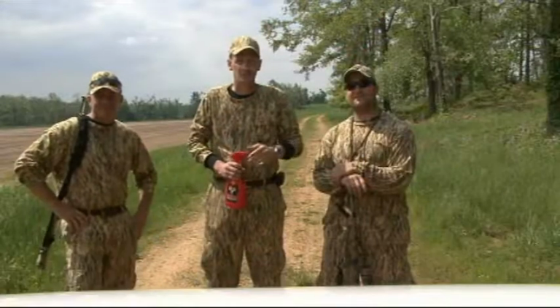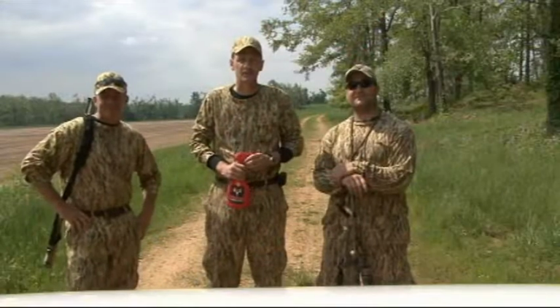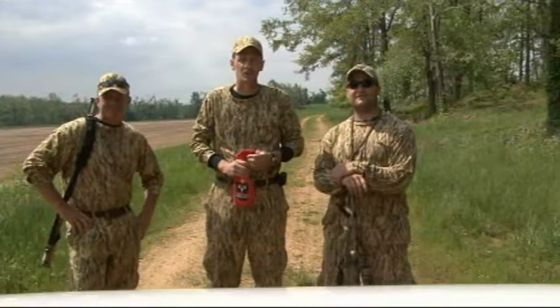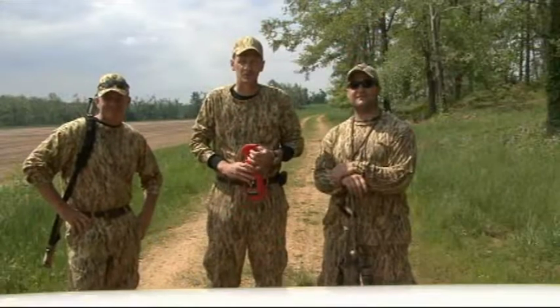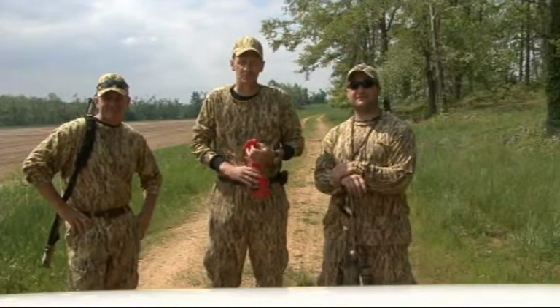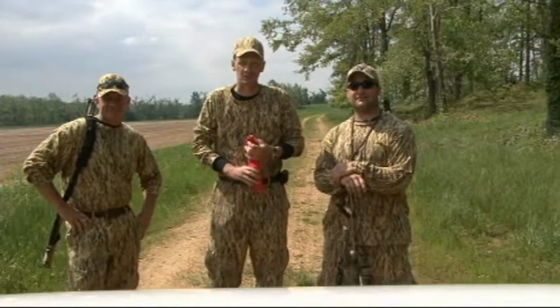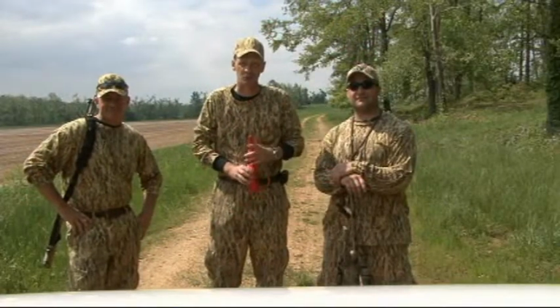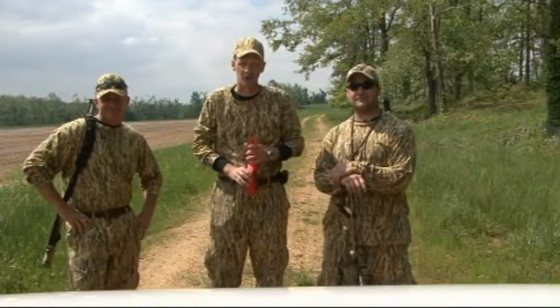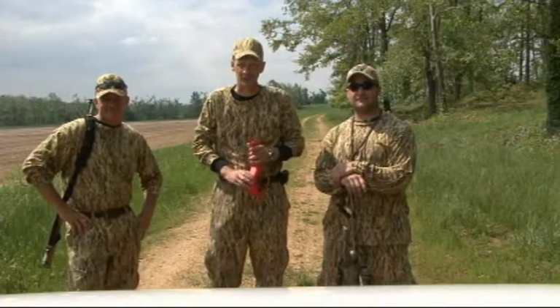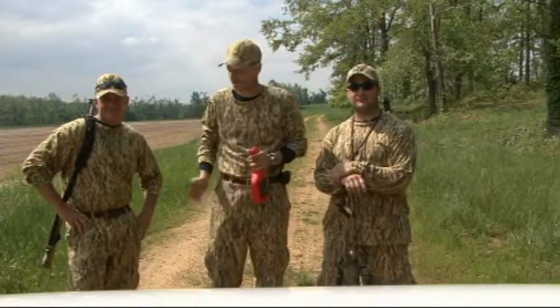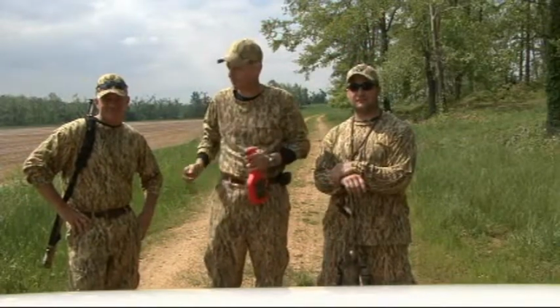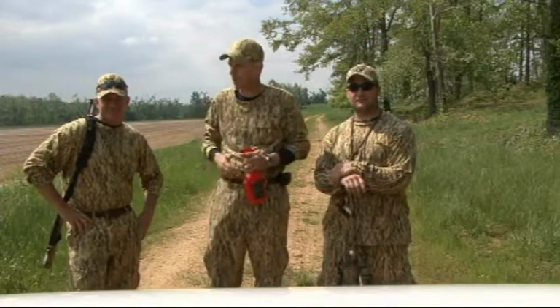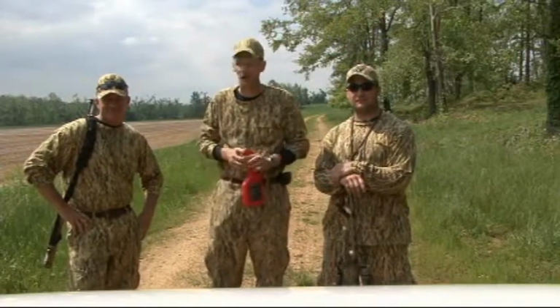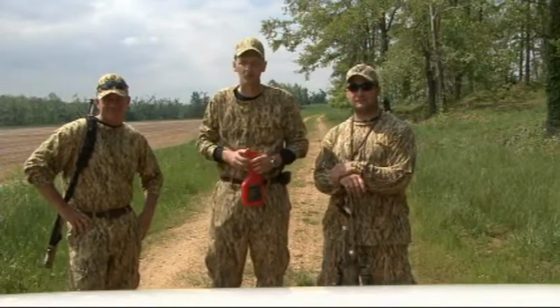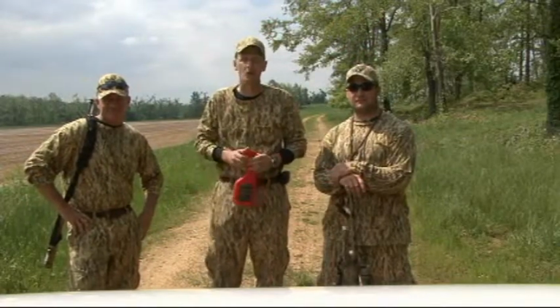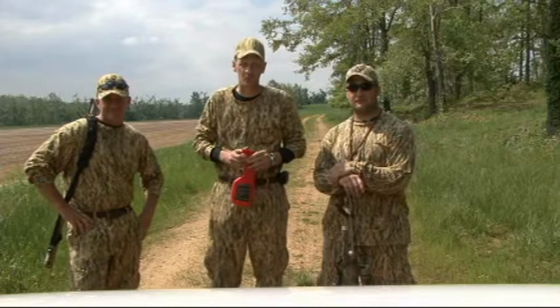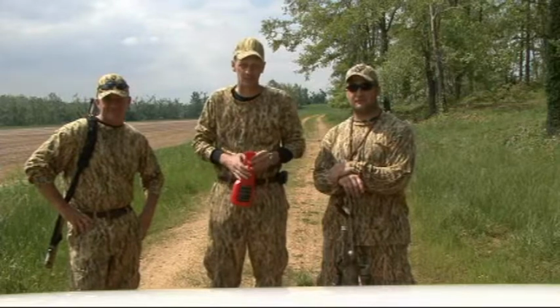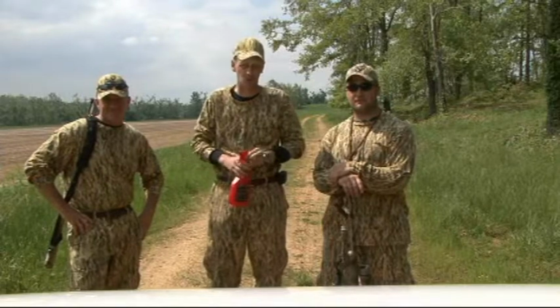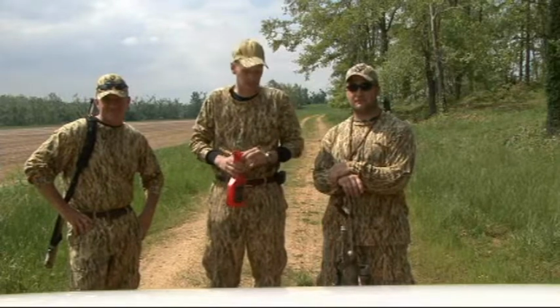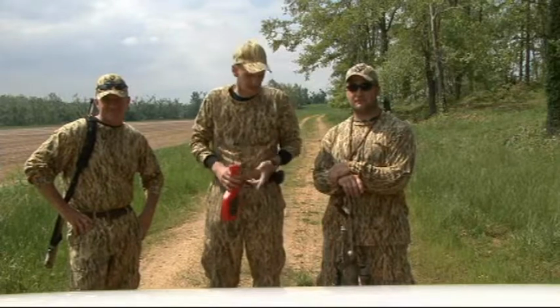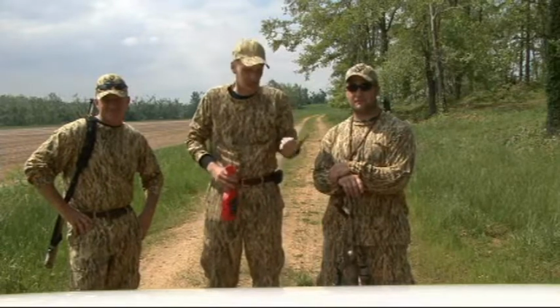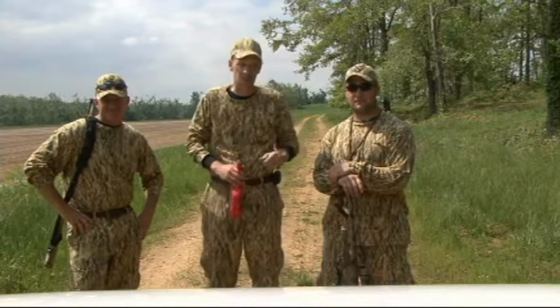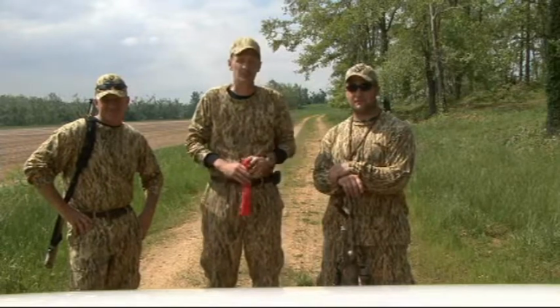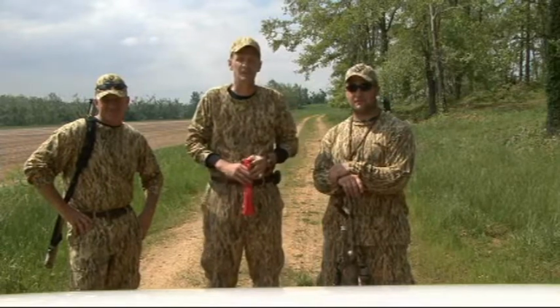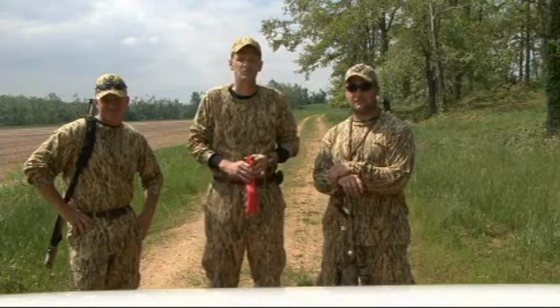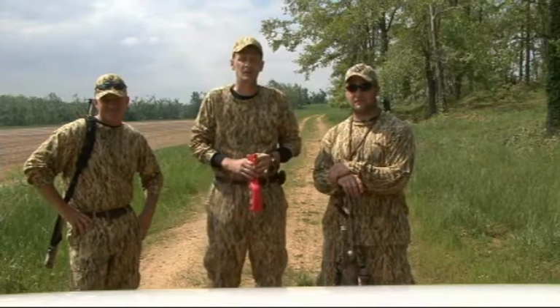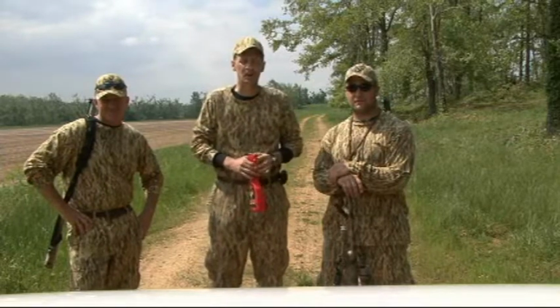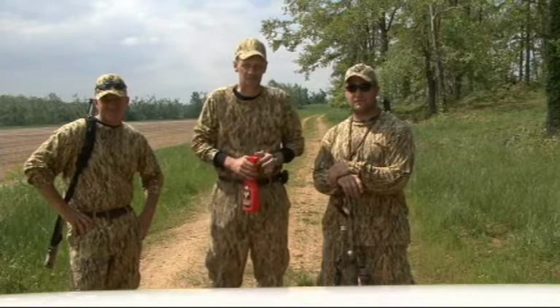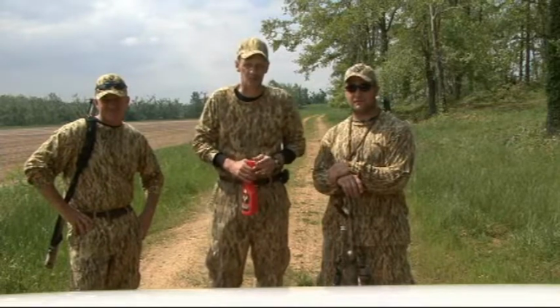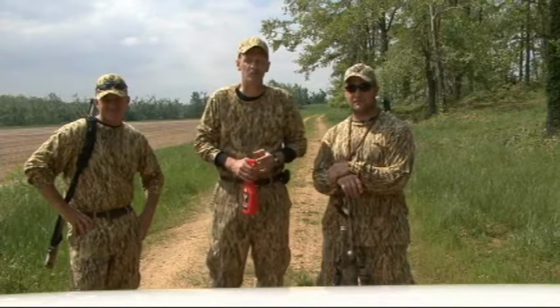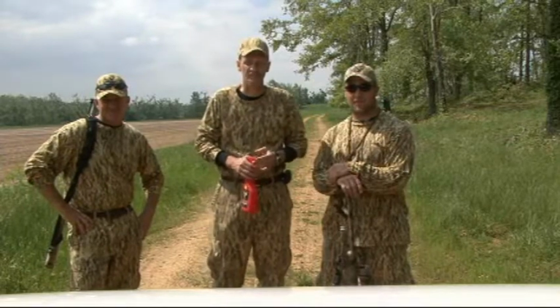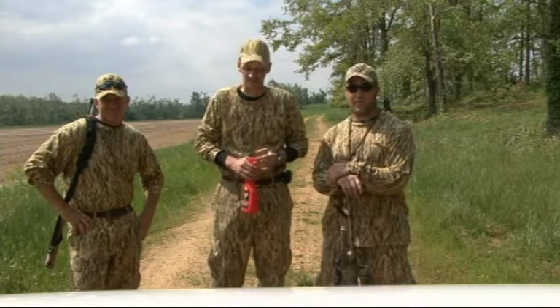Folks, I'm Charles Fisher with Maximum Draw Products. This is Mr. Bill Wilharber, co-owner of Maximum Draw. We've got with us today Mr. Brett Muller, Predator Pro Staff.